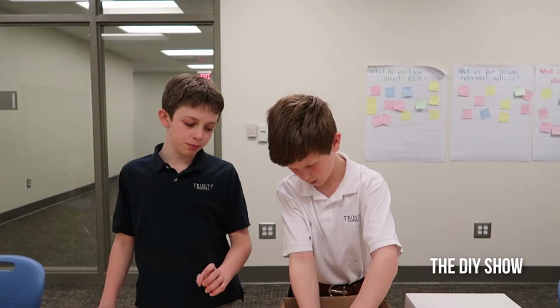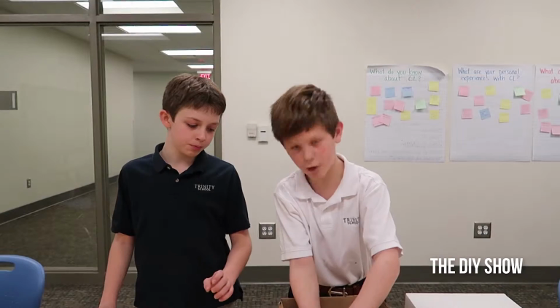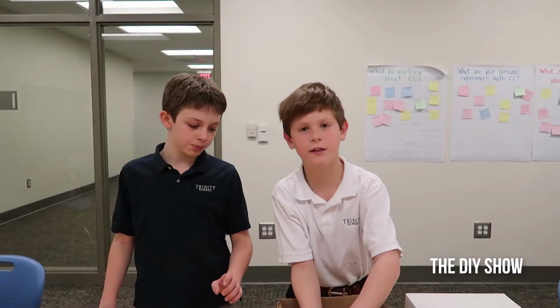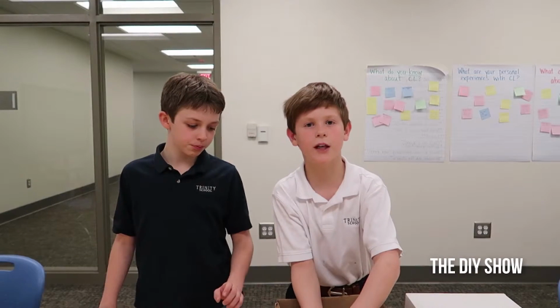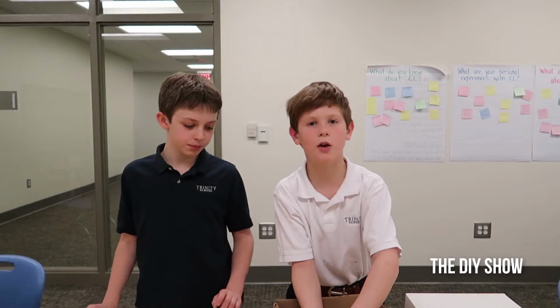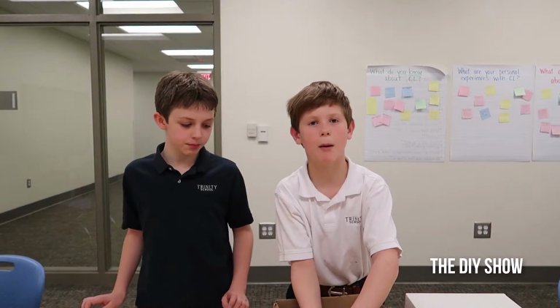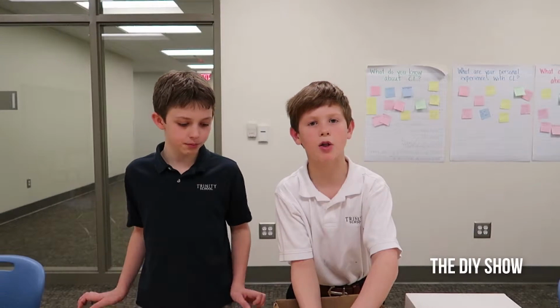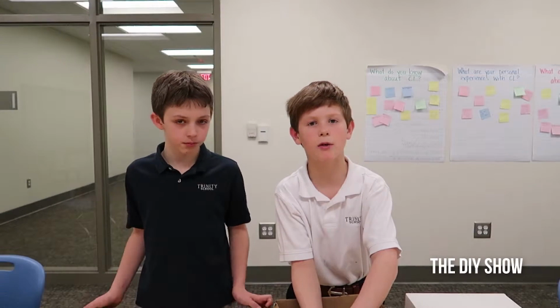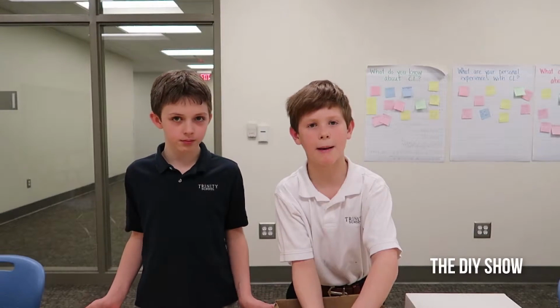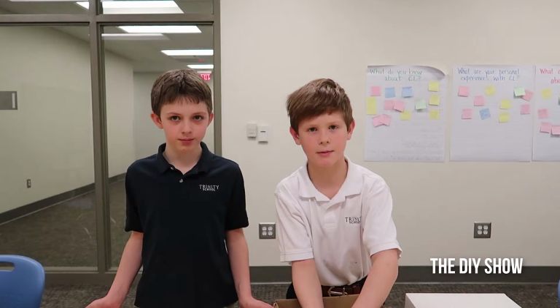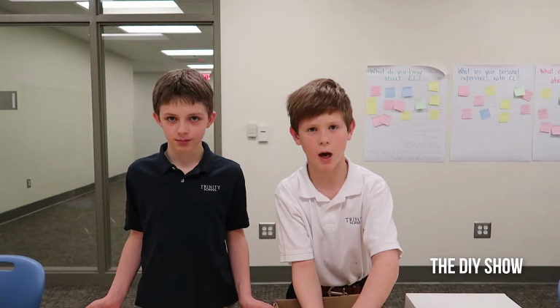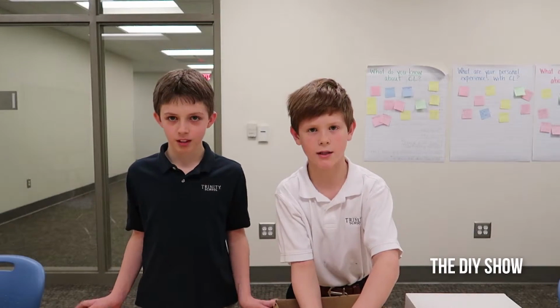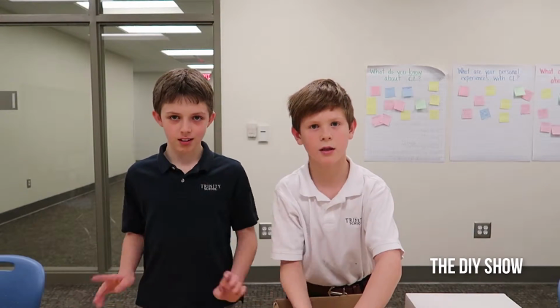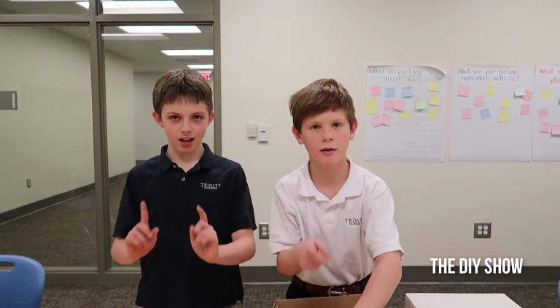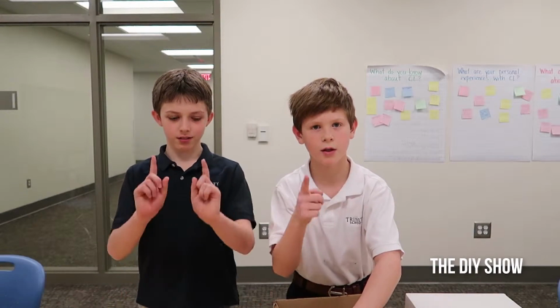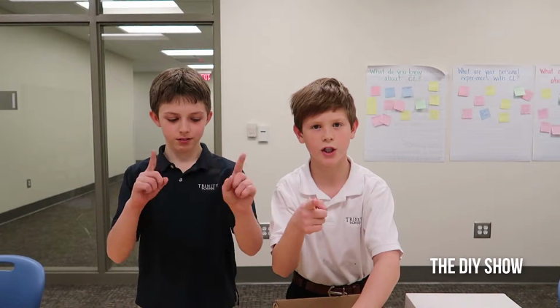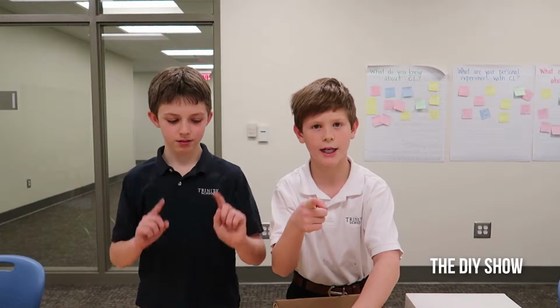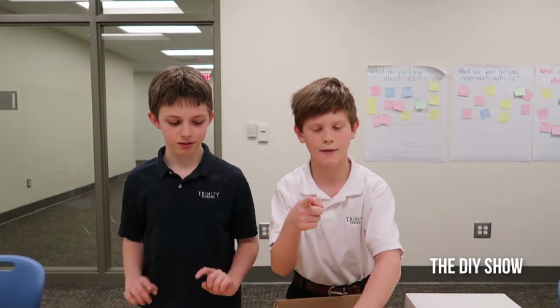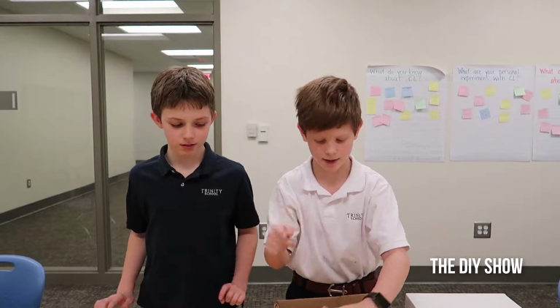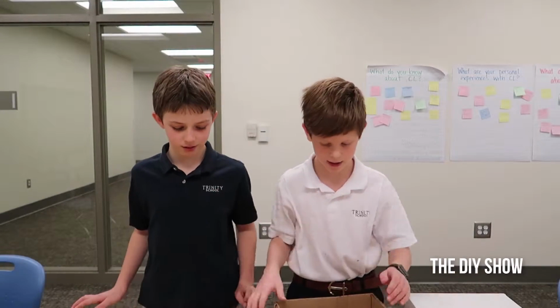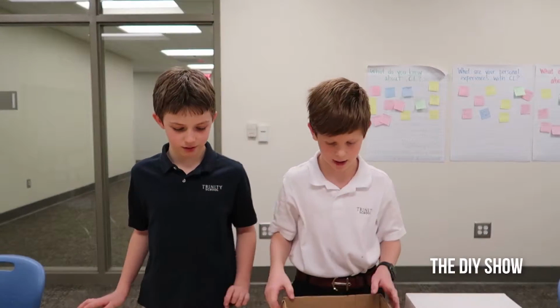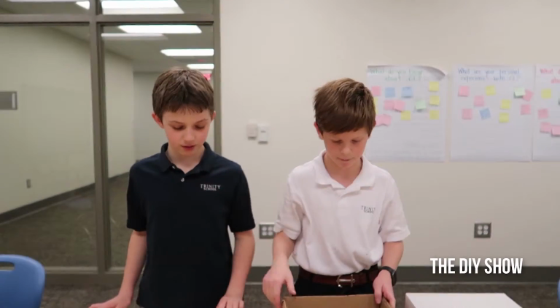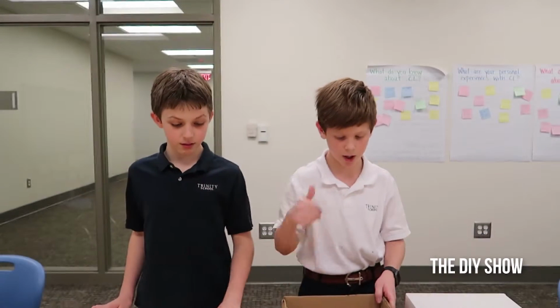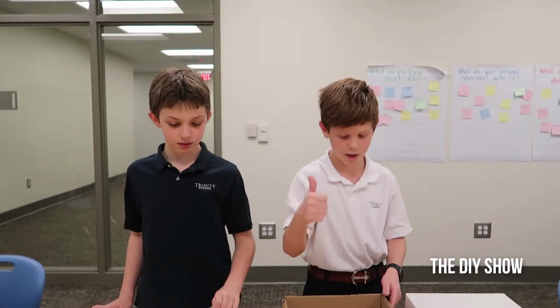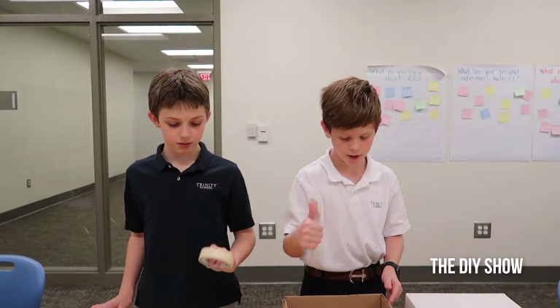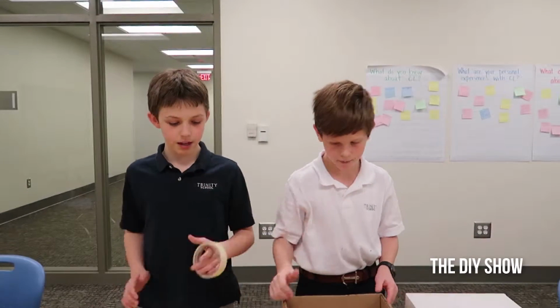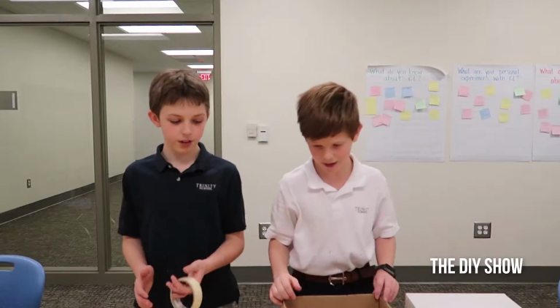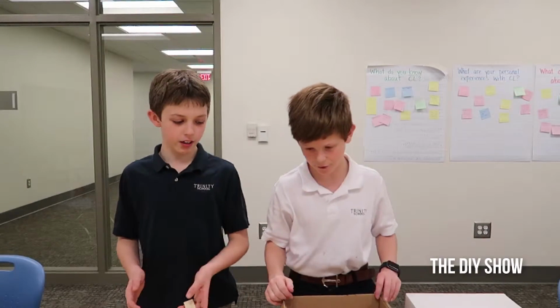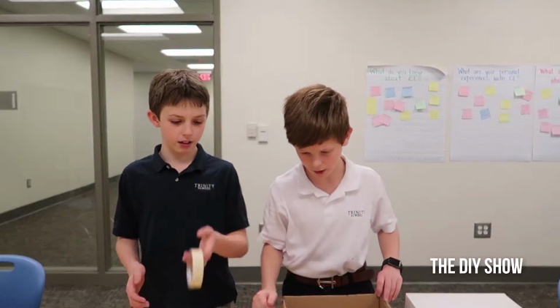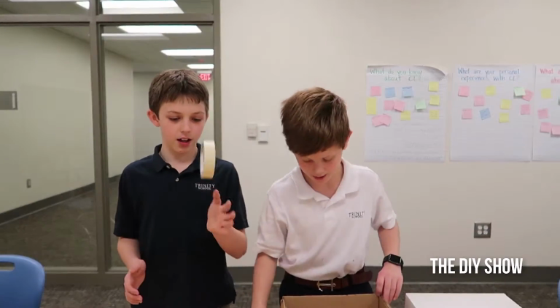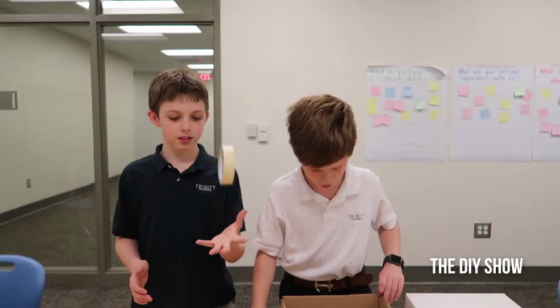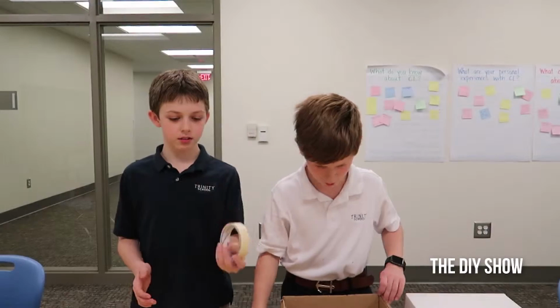This video is sponsored by Miss Moss. She gave us the magnifying glass.